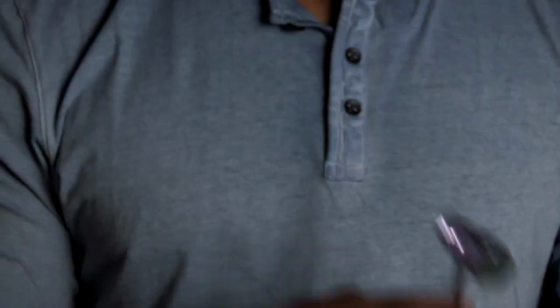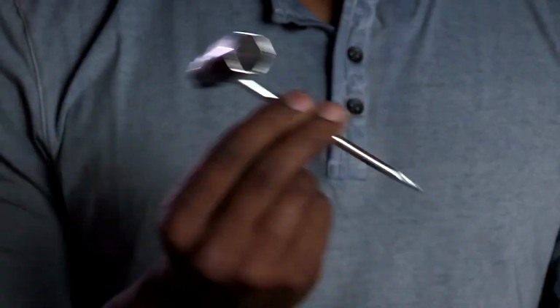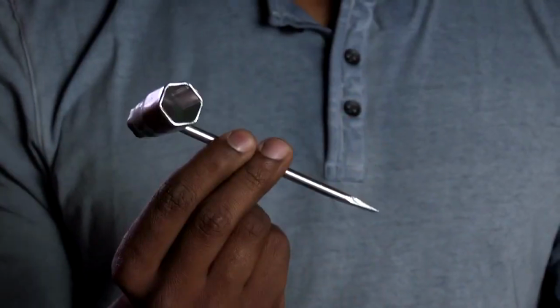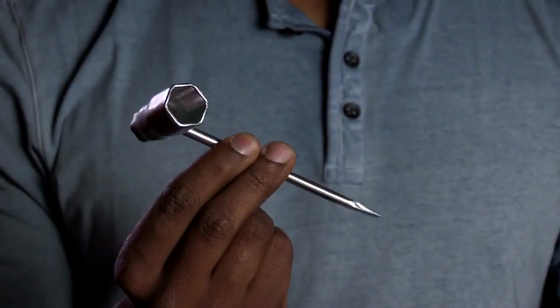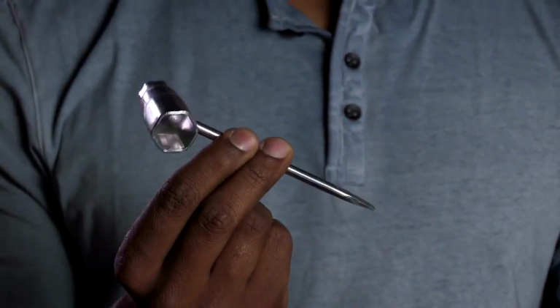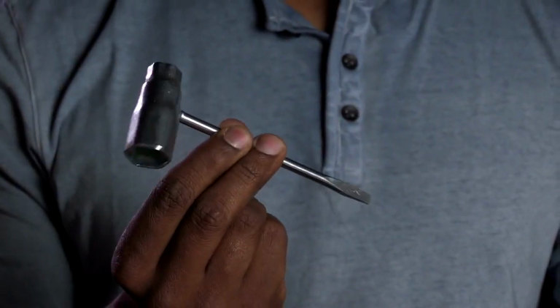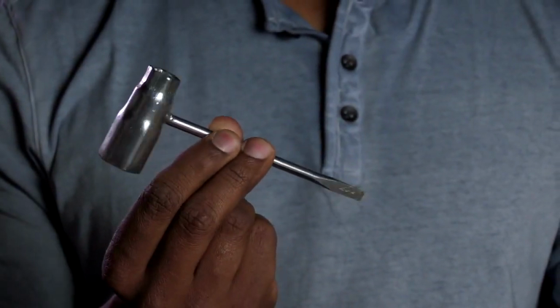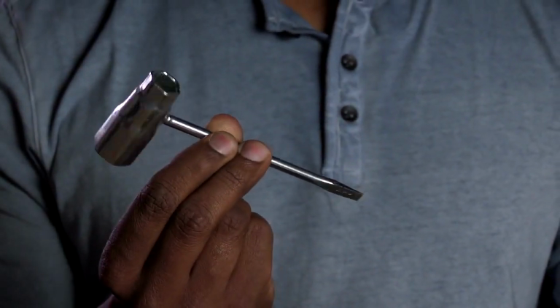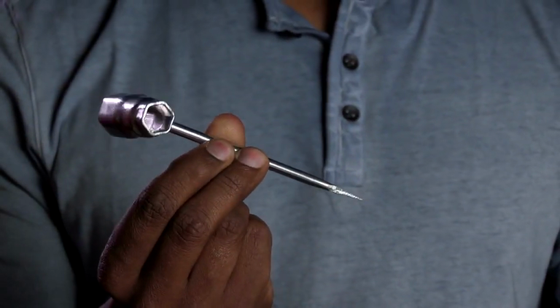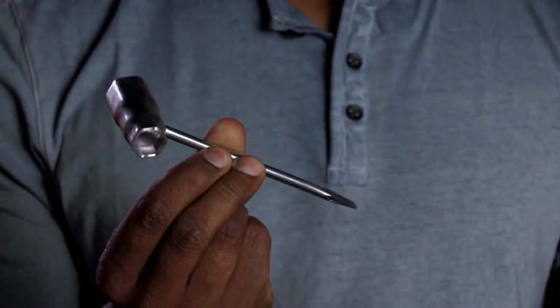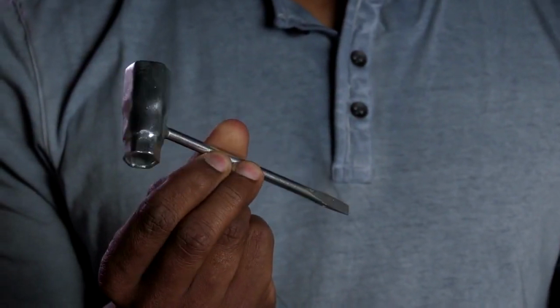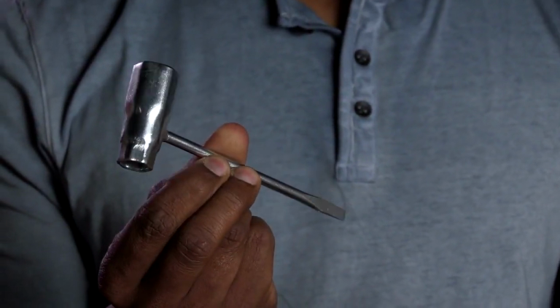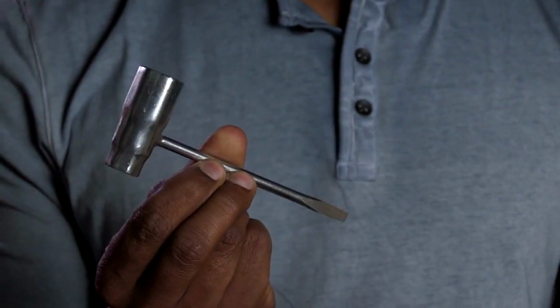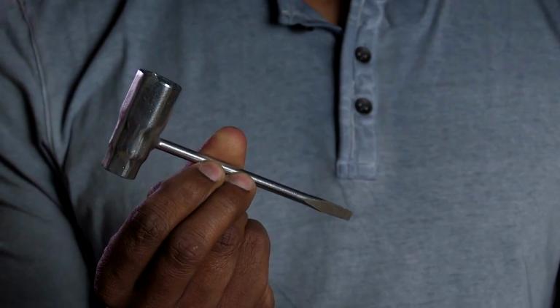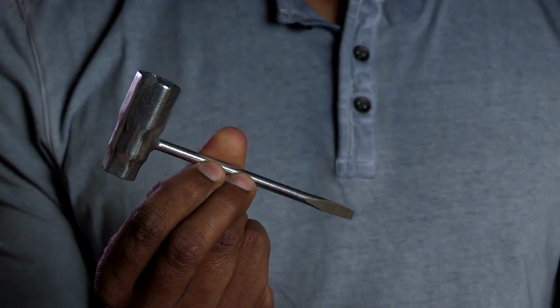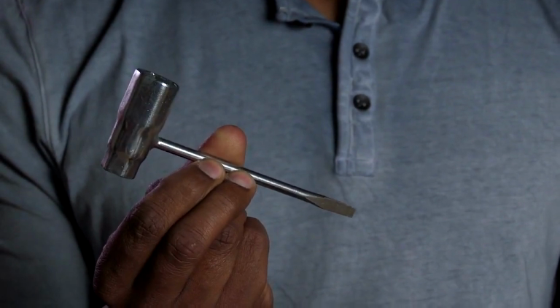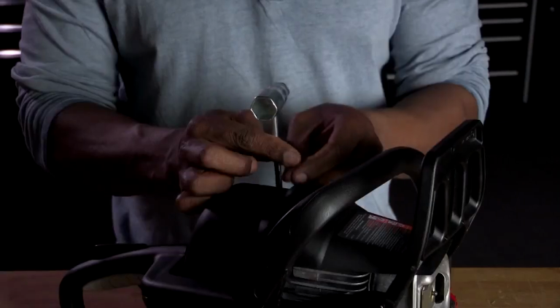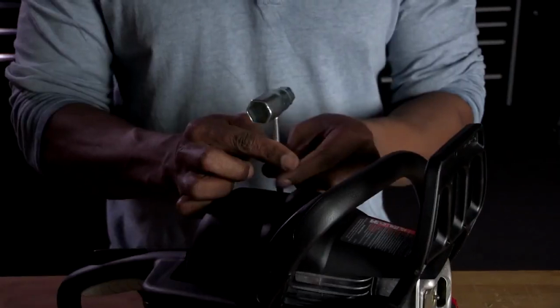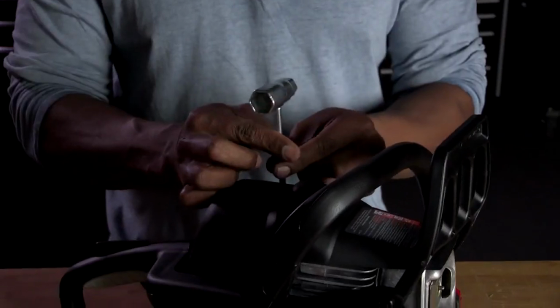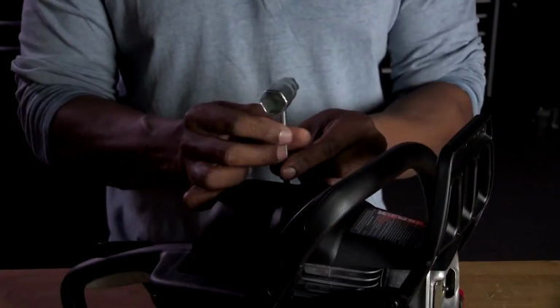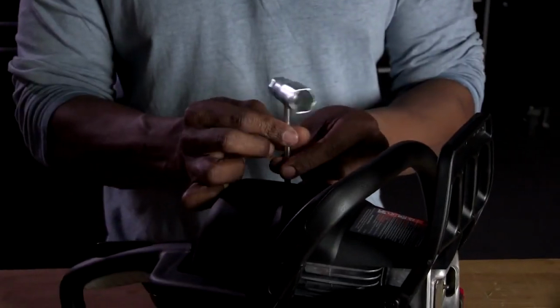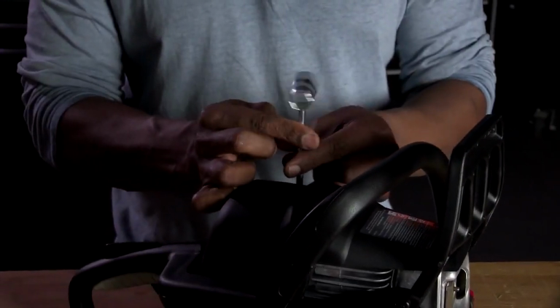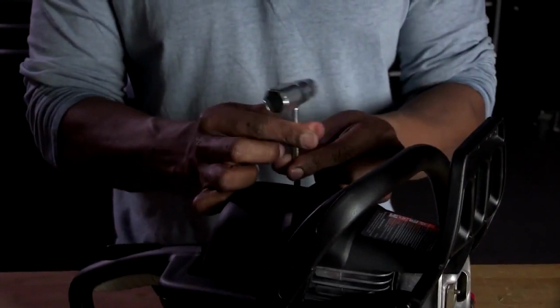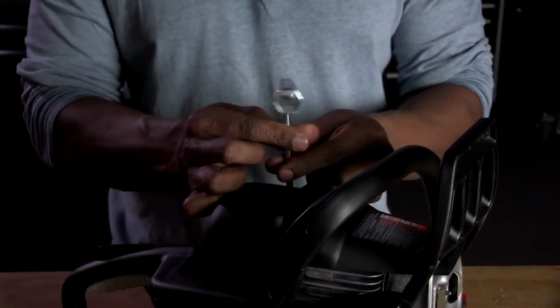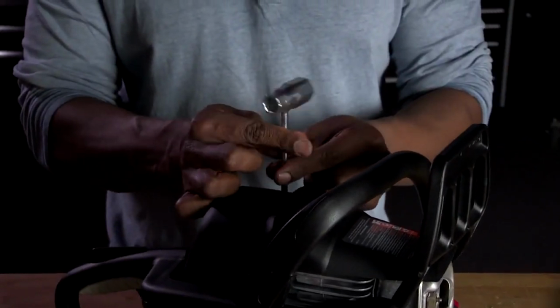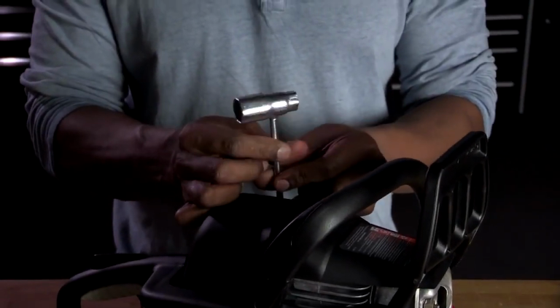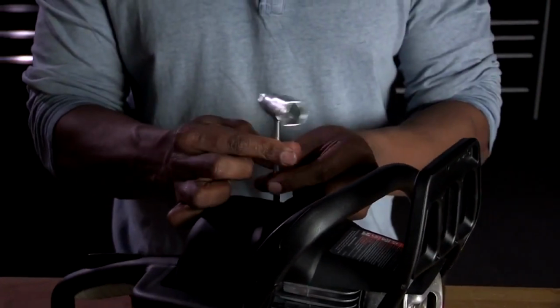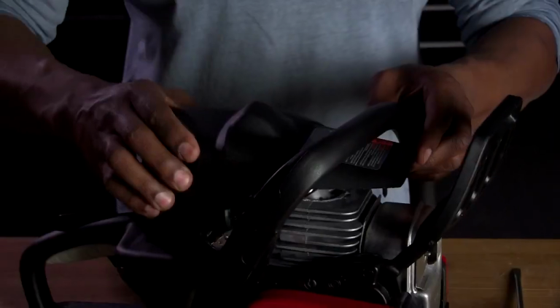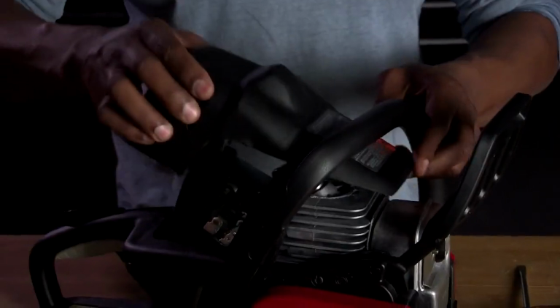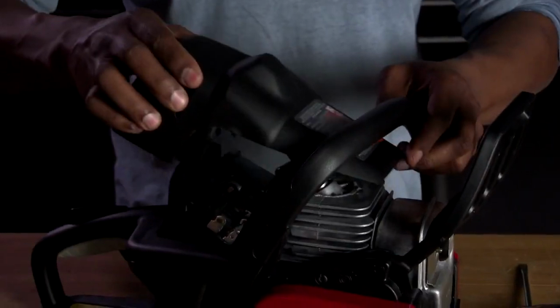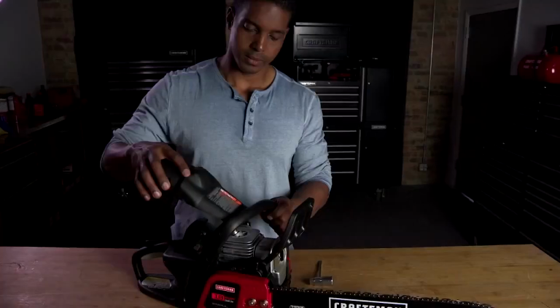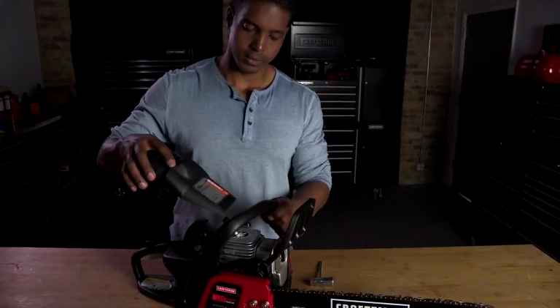First off, you'll need your large wrench that came with your saw for this. Use that to remove the top plate that covers the plug and the air filter.